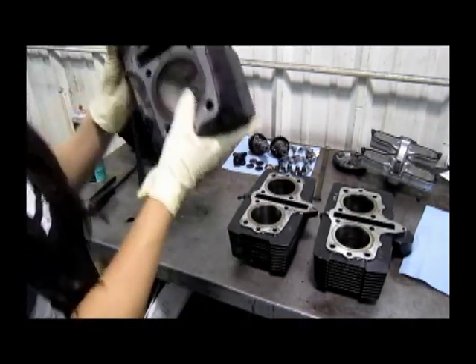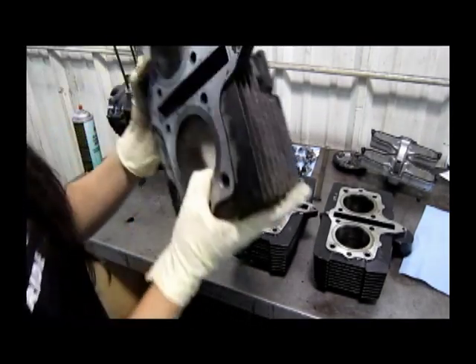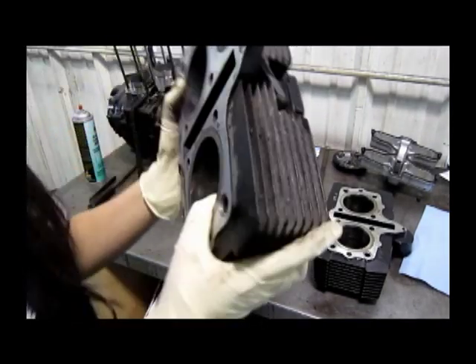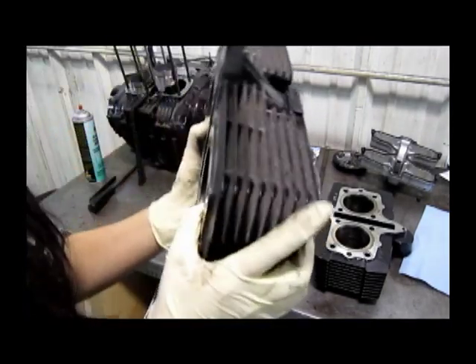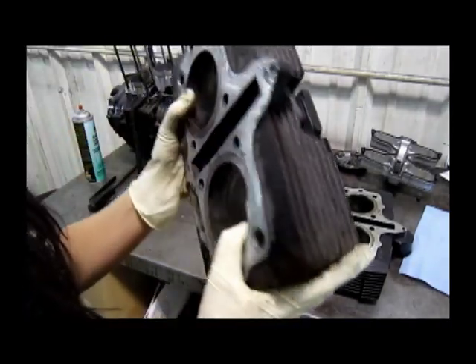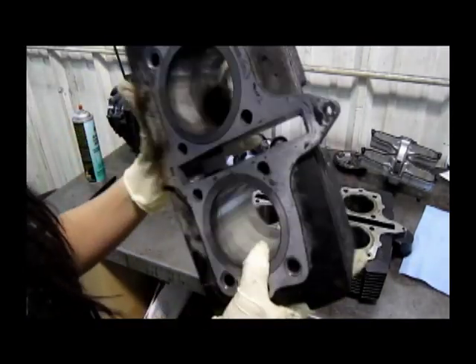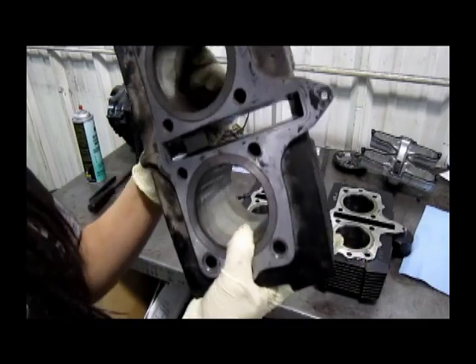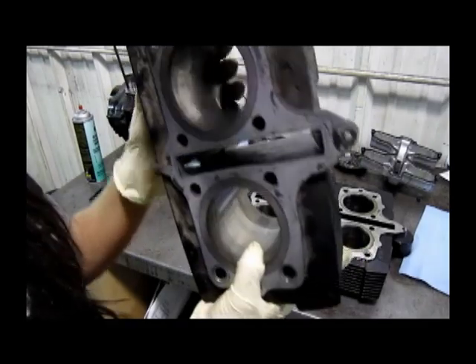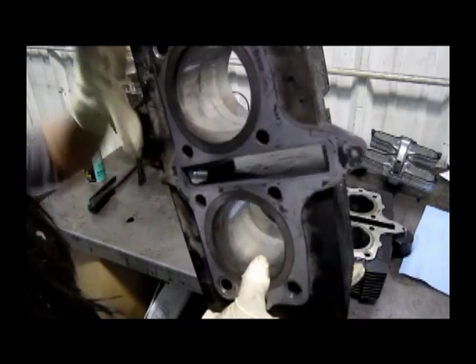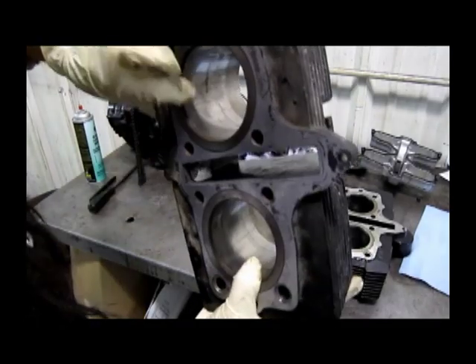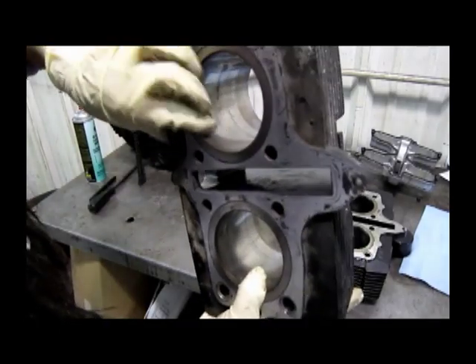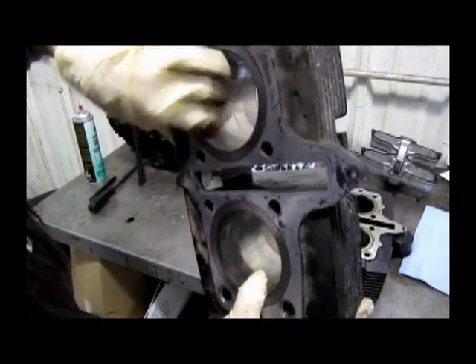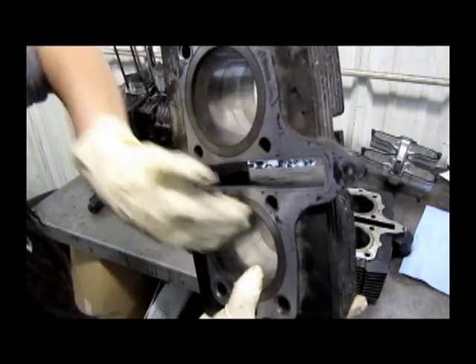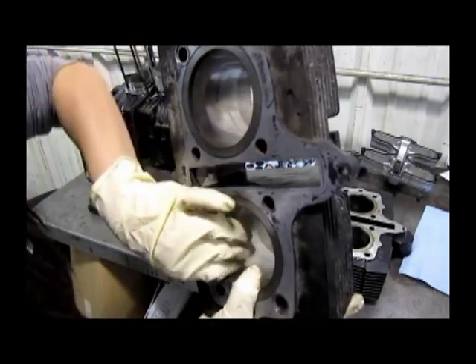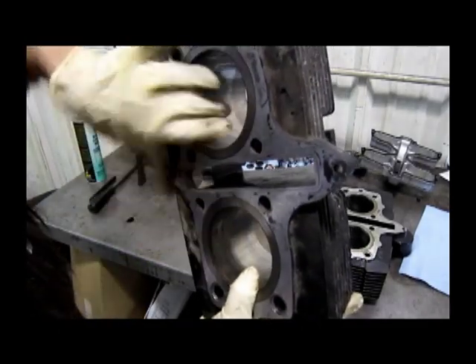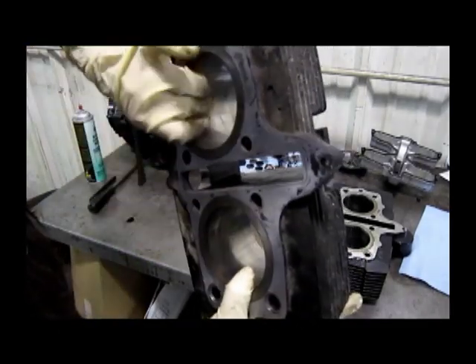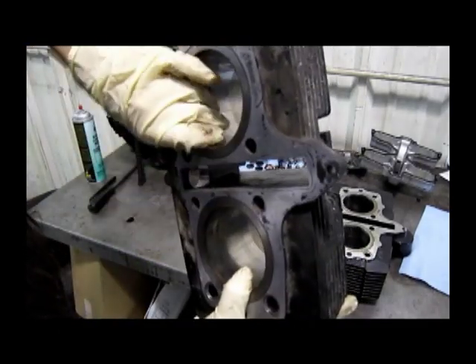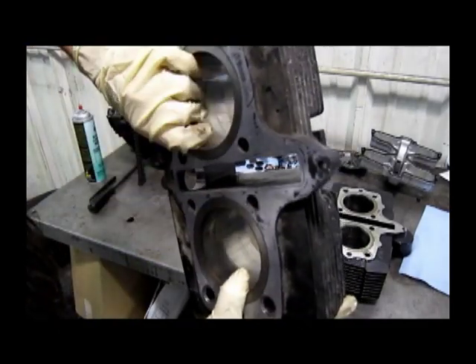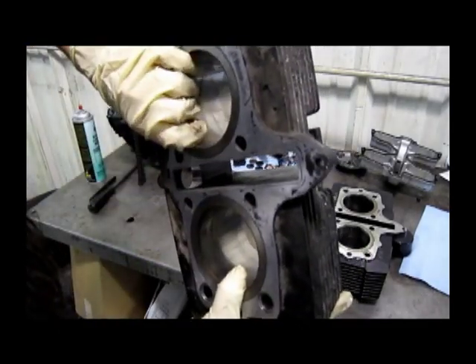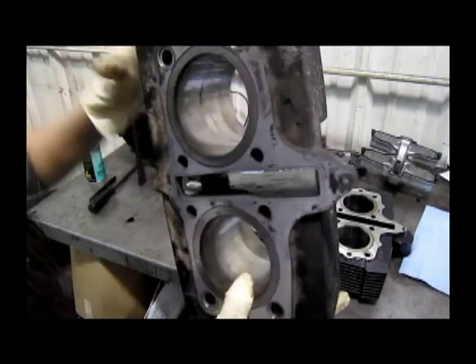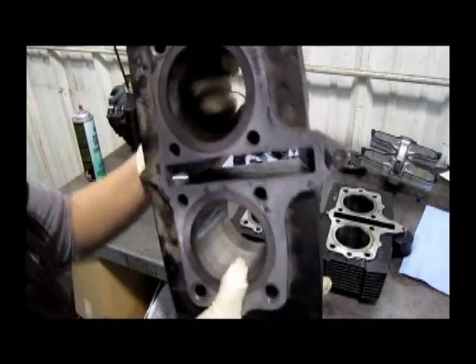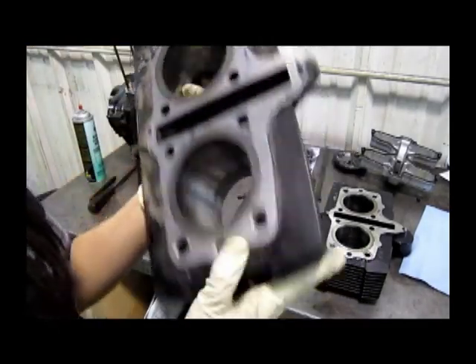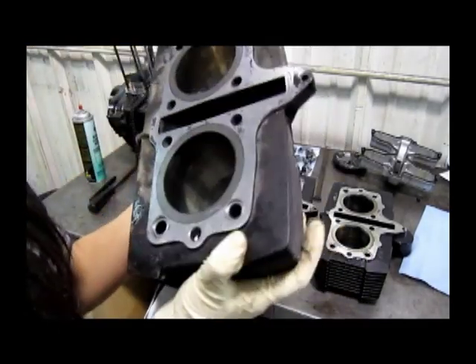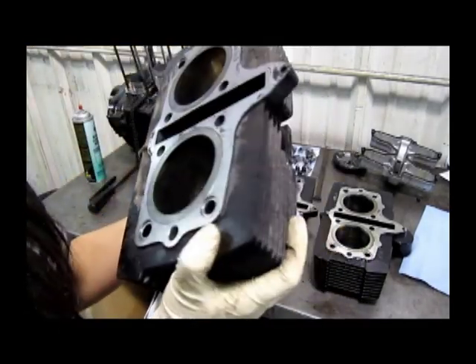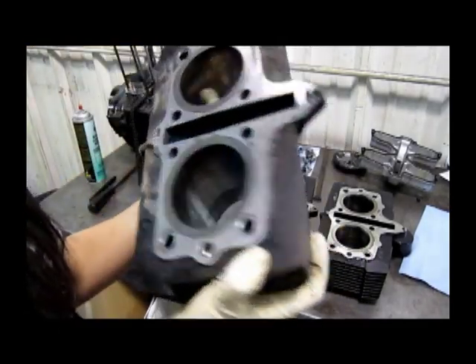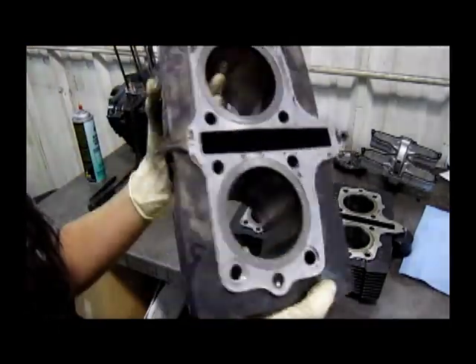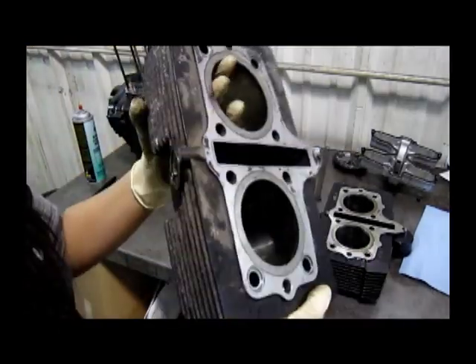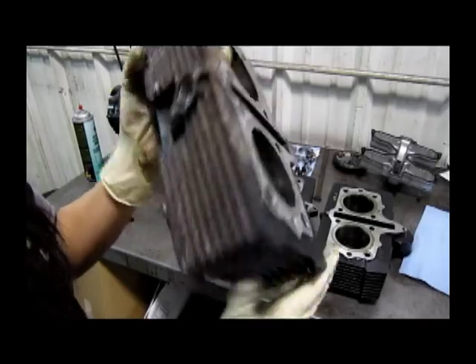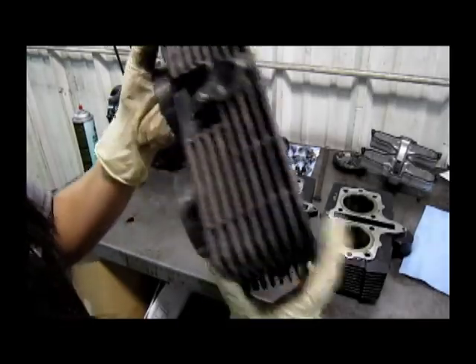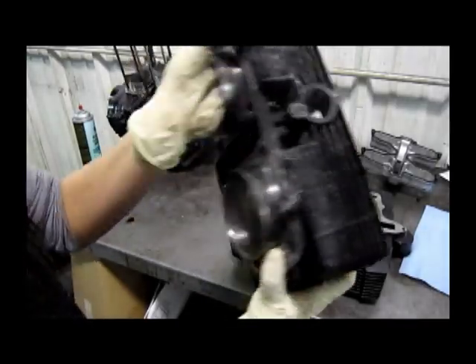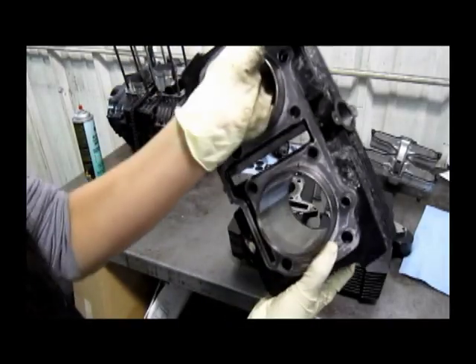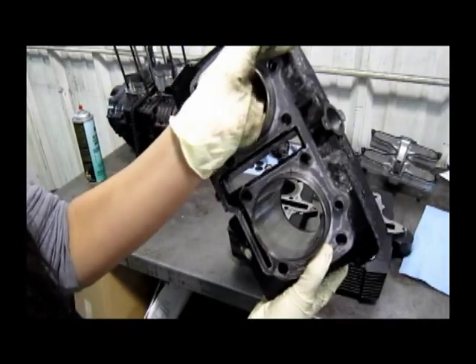This block is in pretty good condition — it's smooth — so we will have to hone it, but other than that, we'll be using that one.